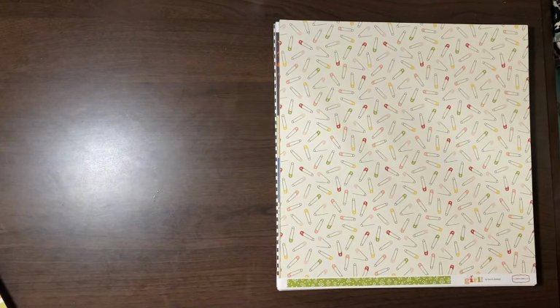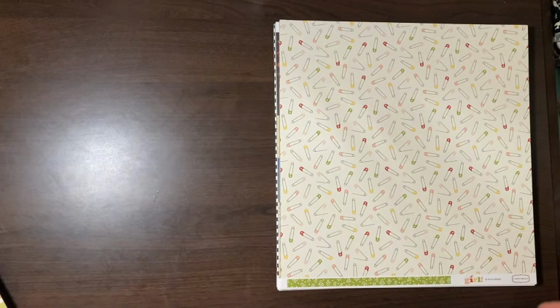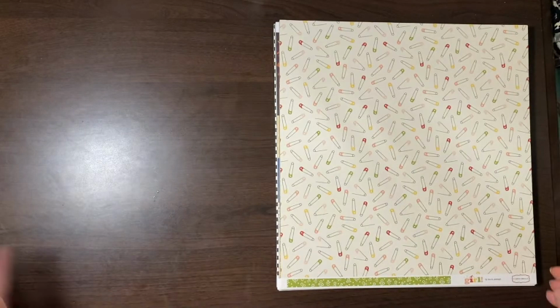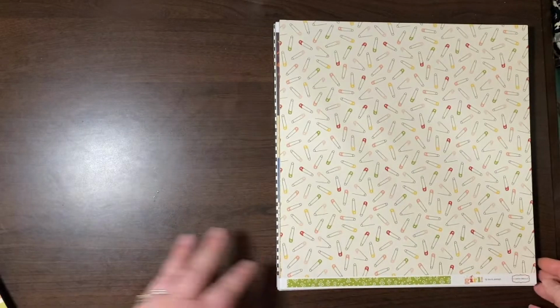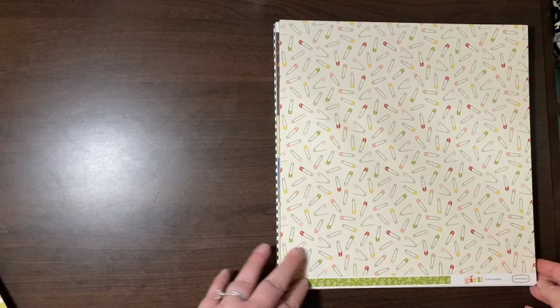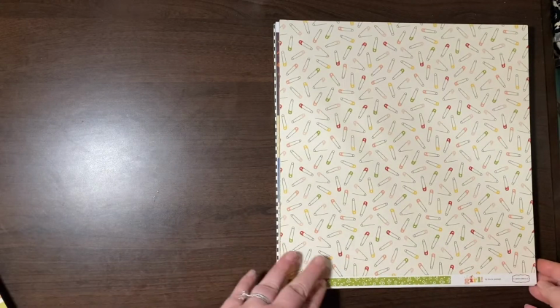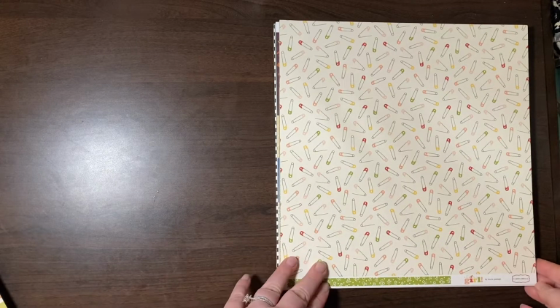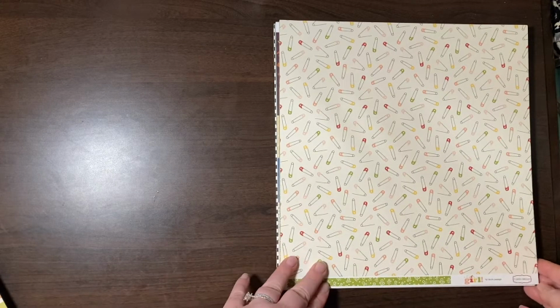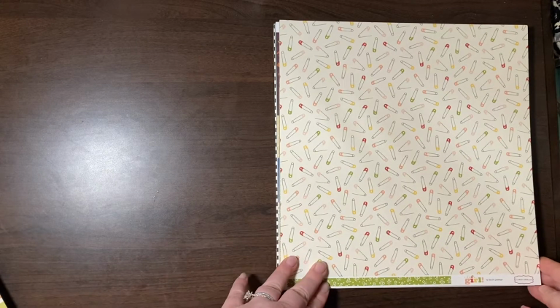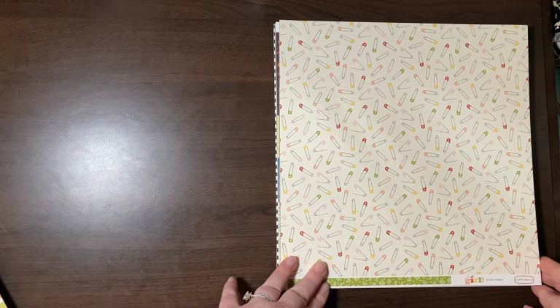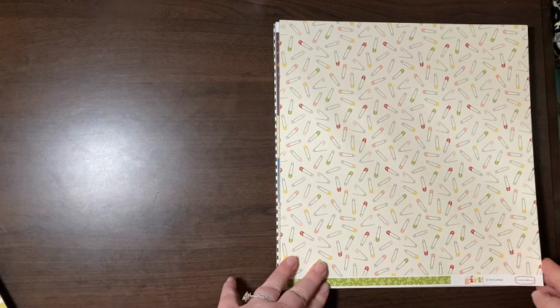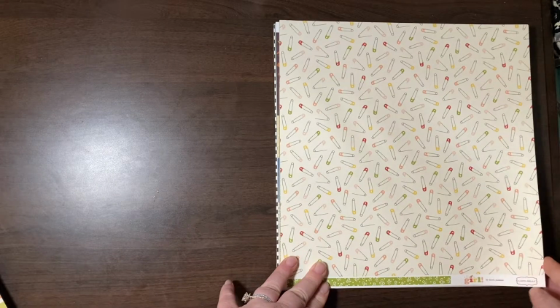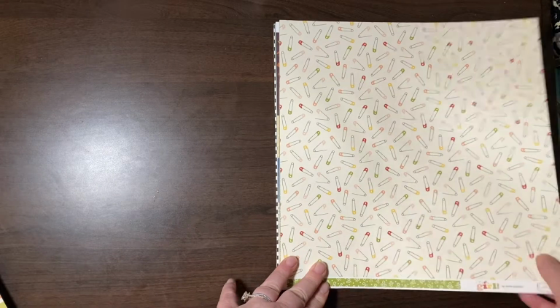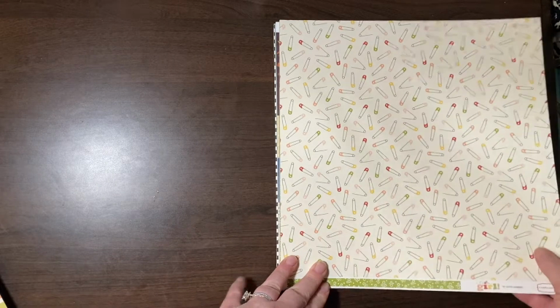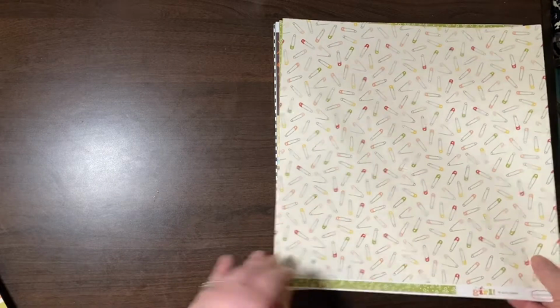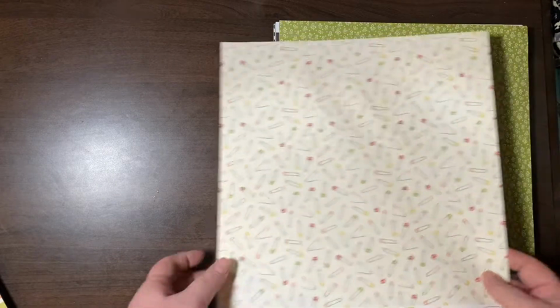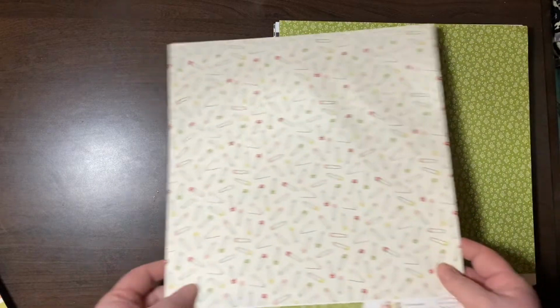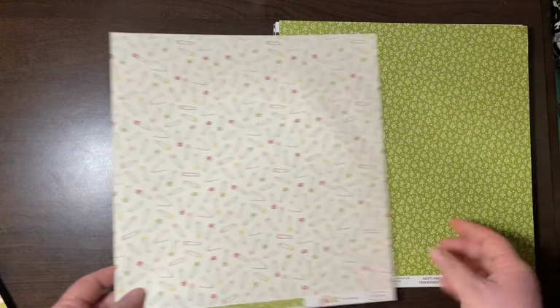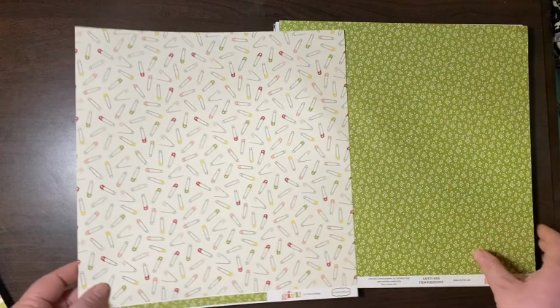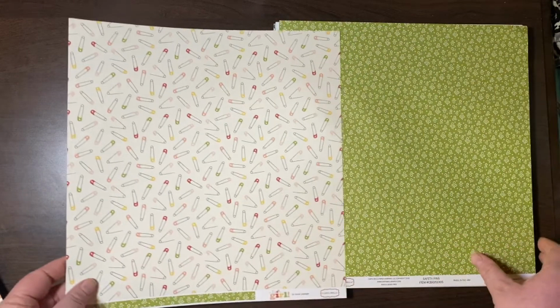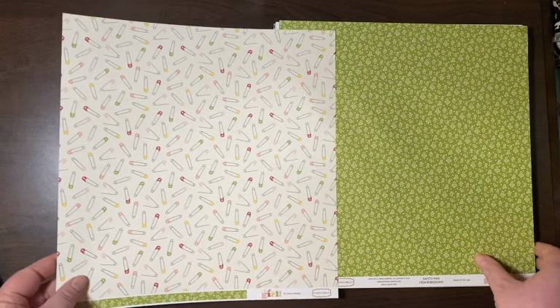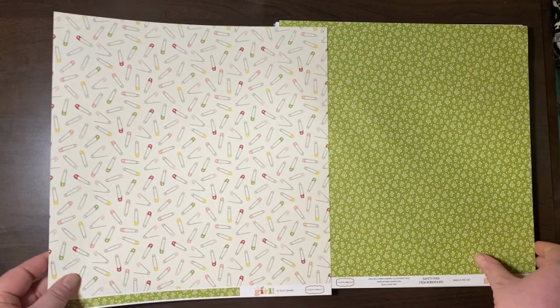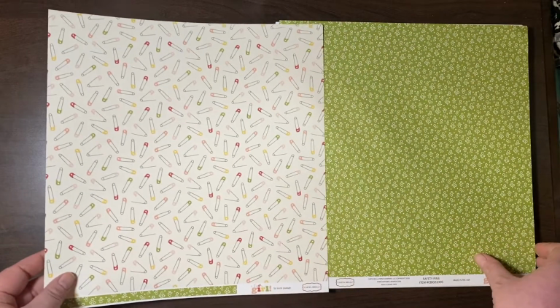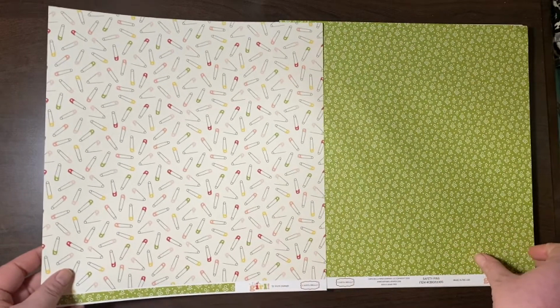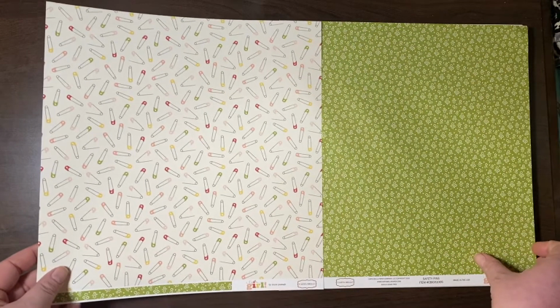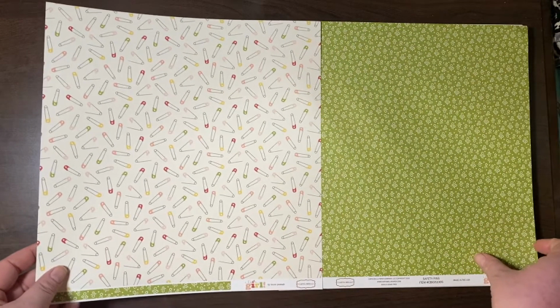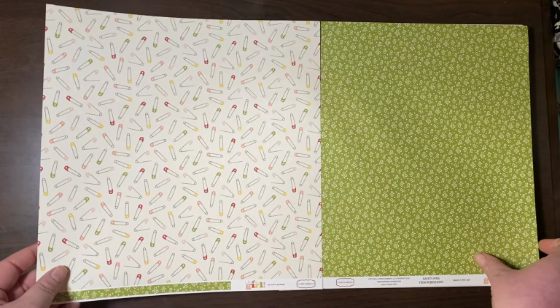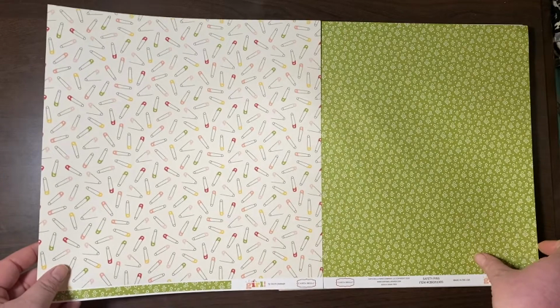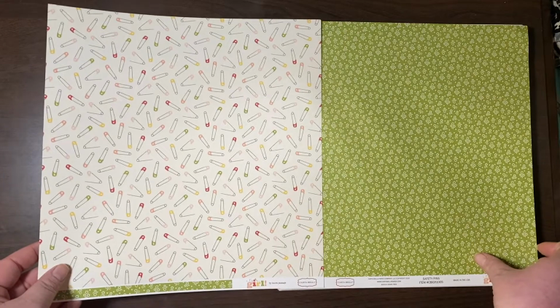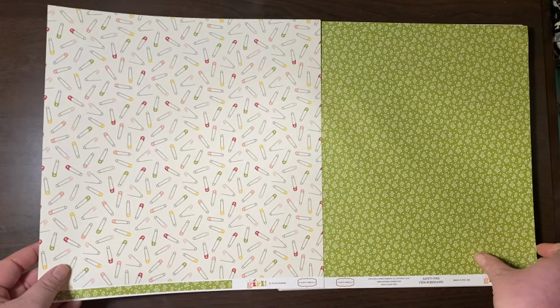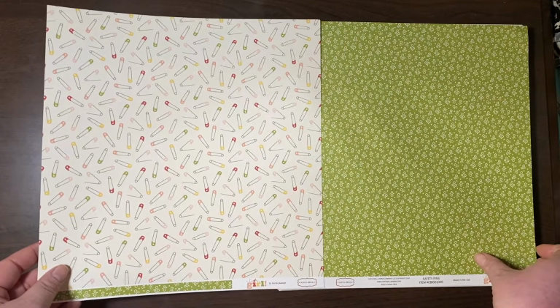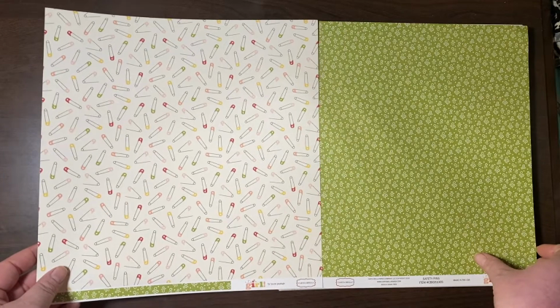This is from It's a Girl by Cartabella. Can't imagine why I bought these papers.